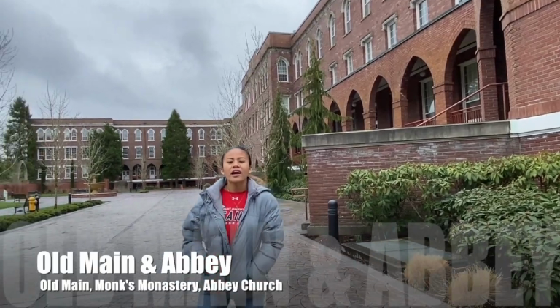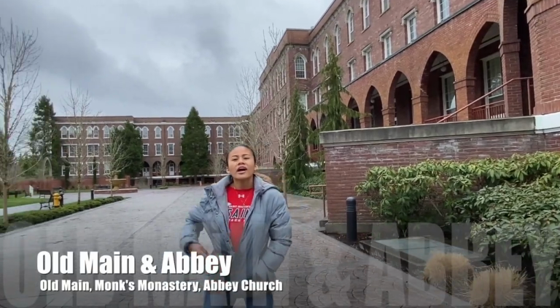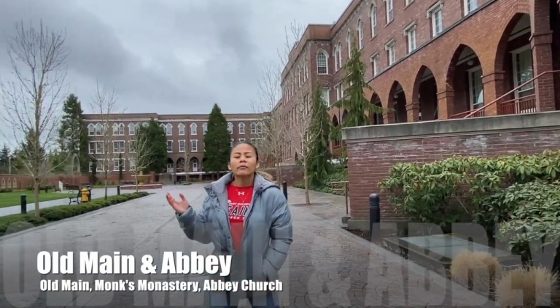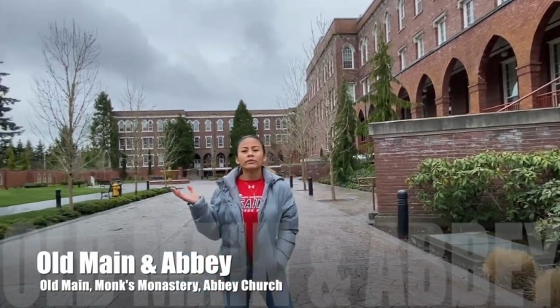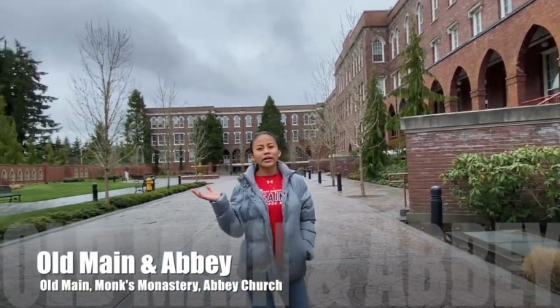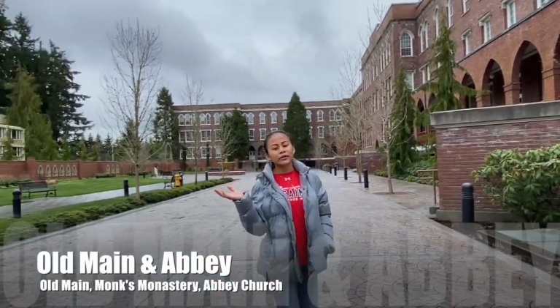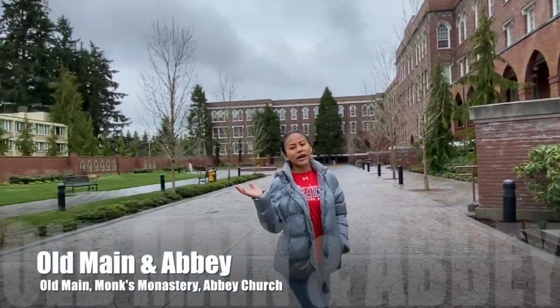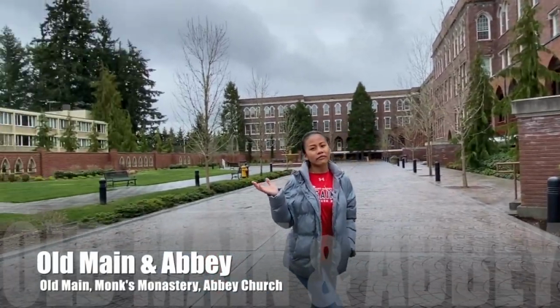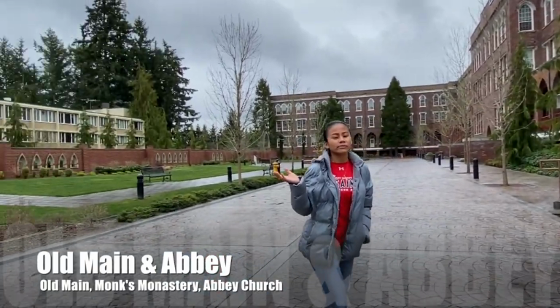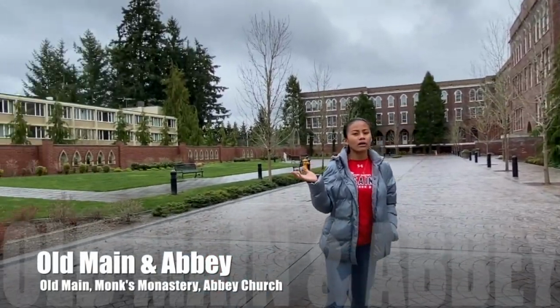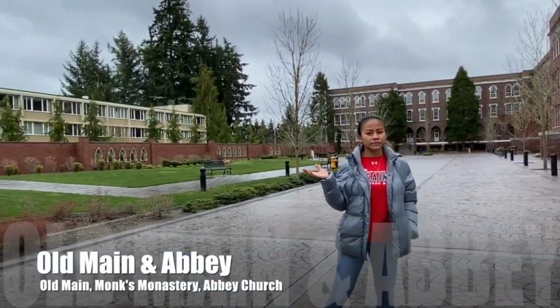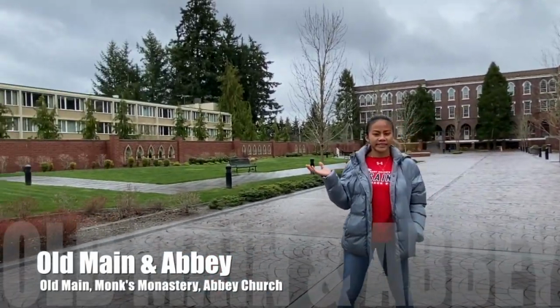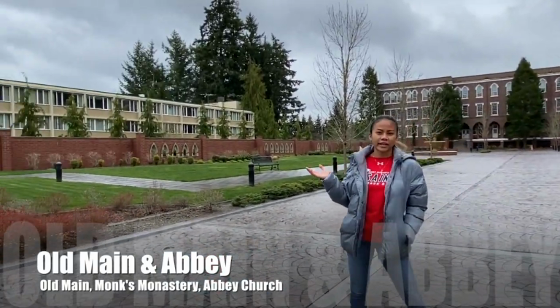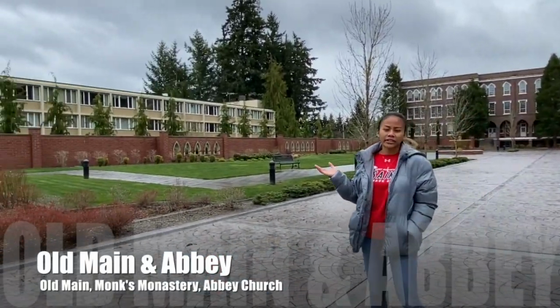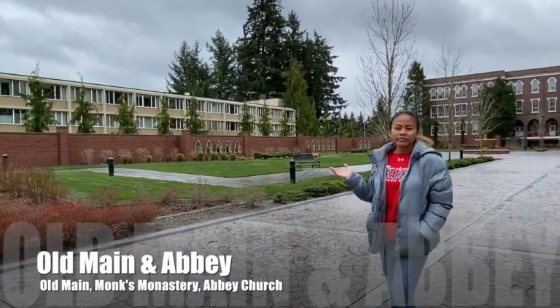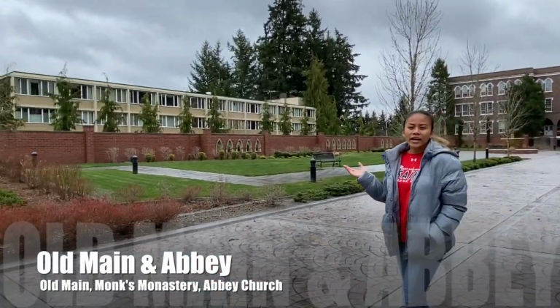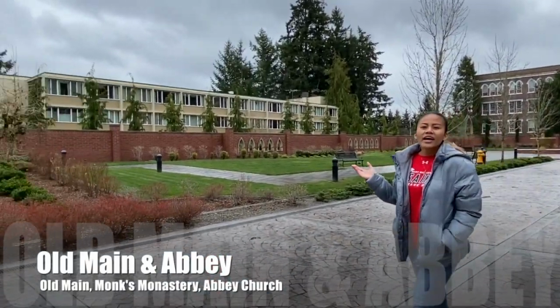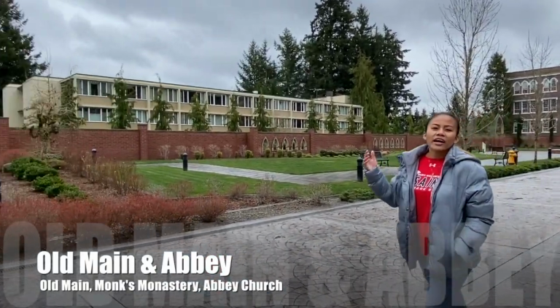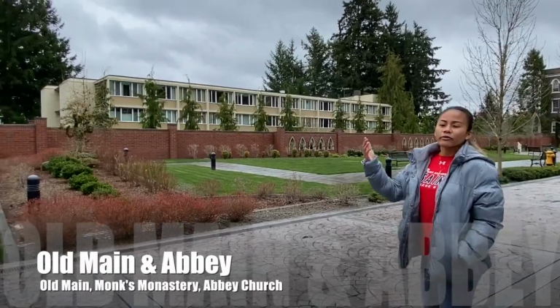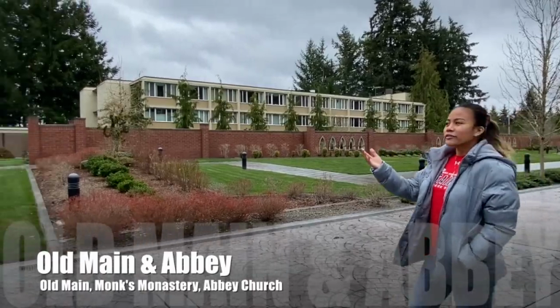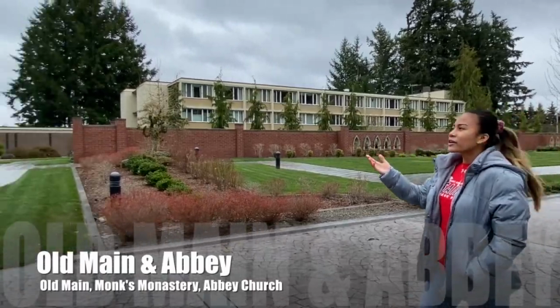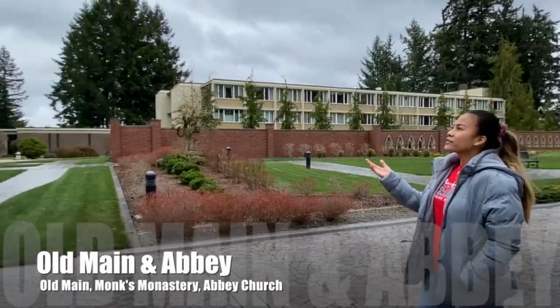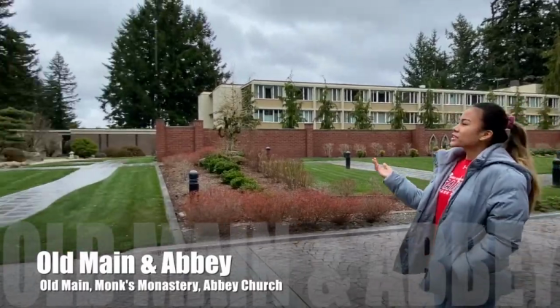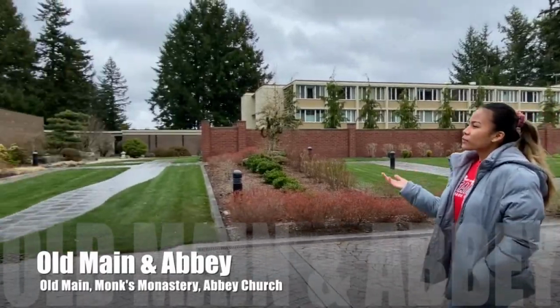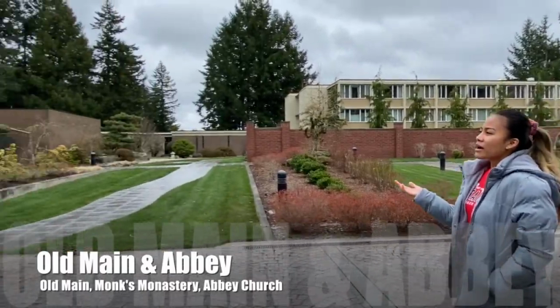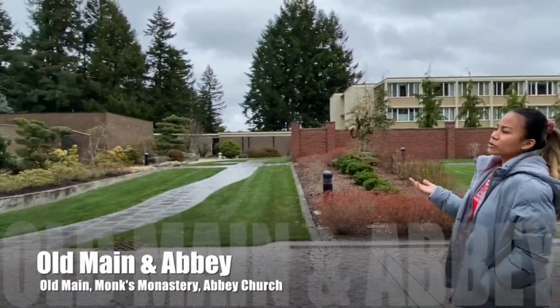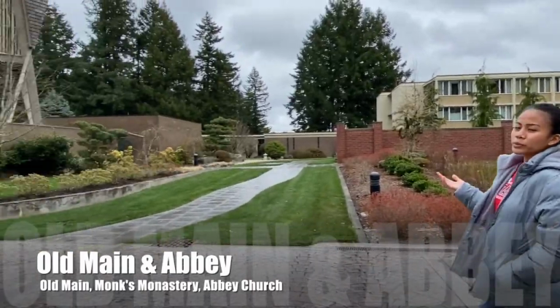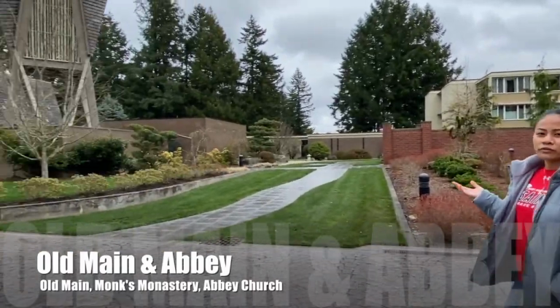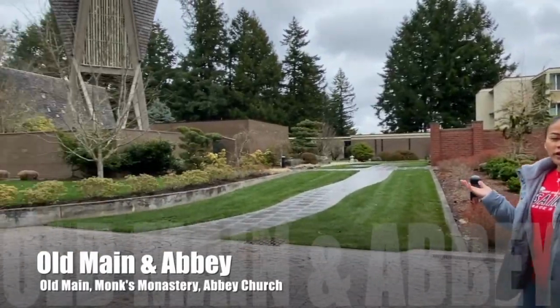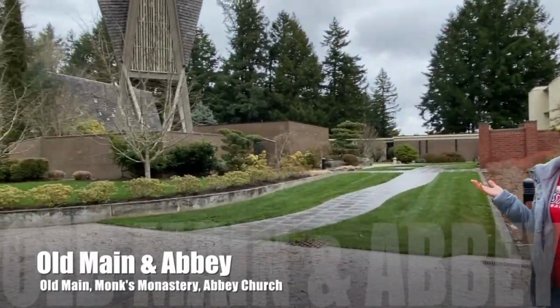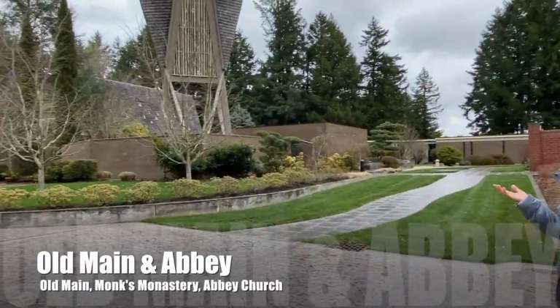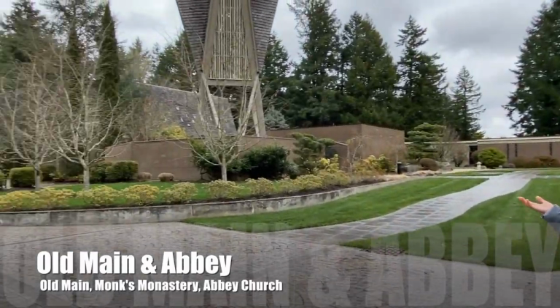And on my right we have our Monks Monastery, and right in front of us we have our beautiful Abbey Church.